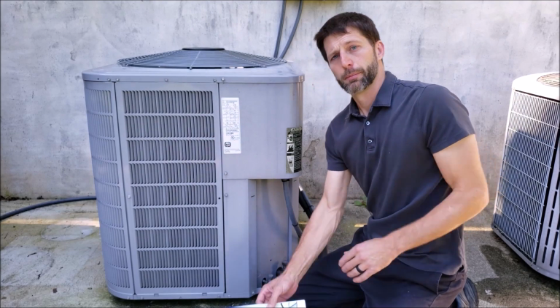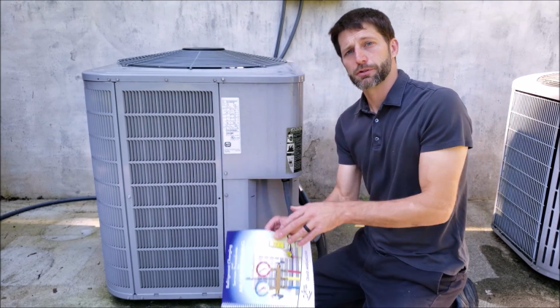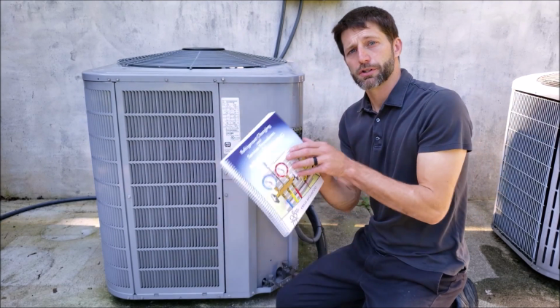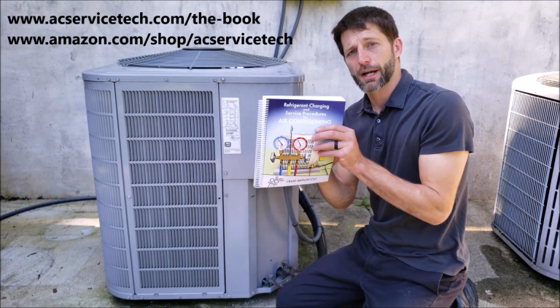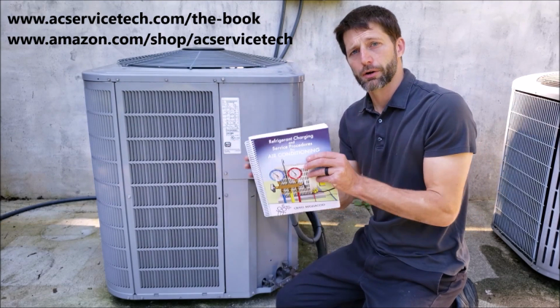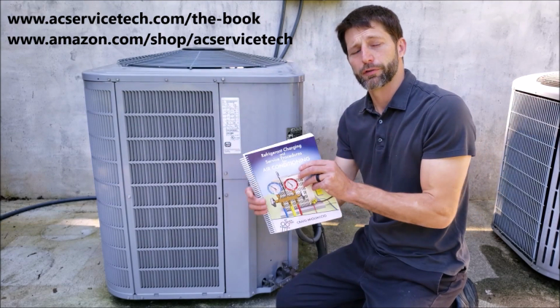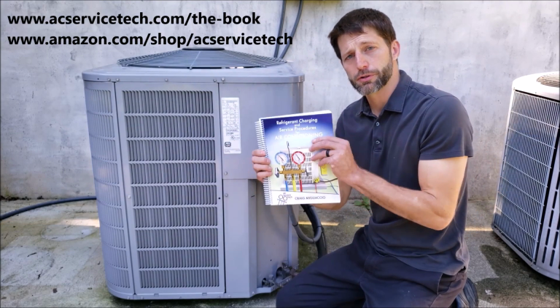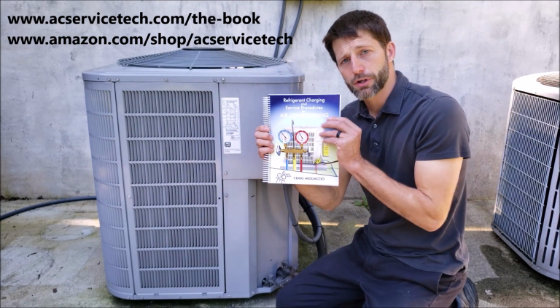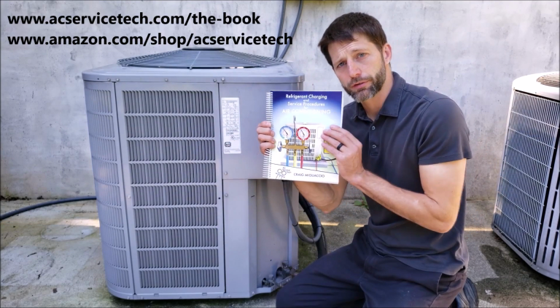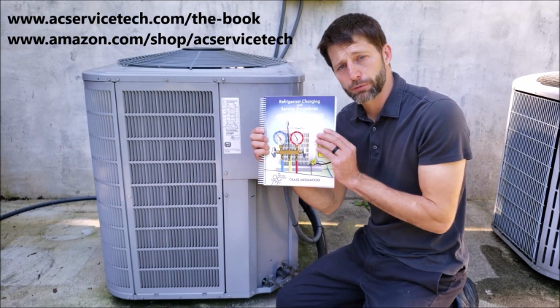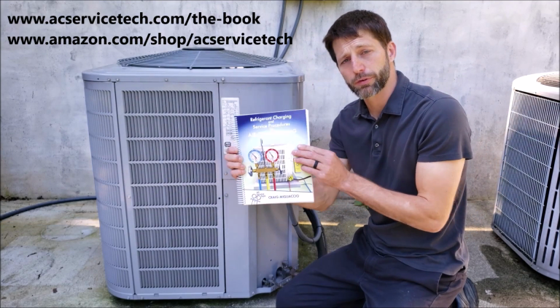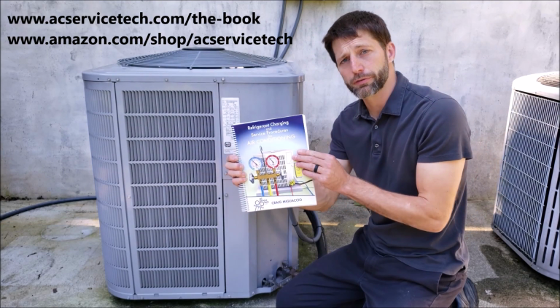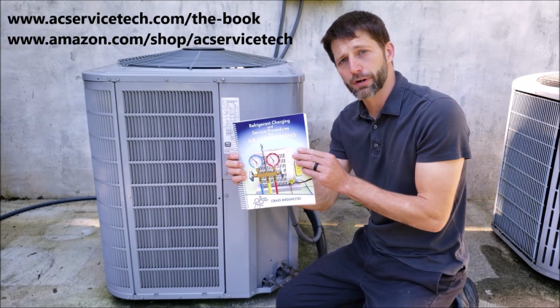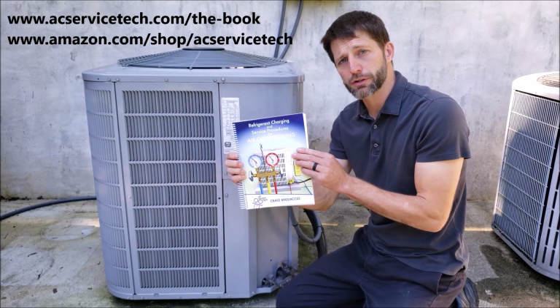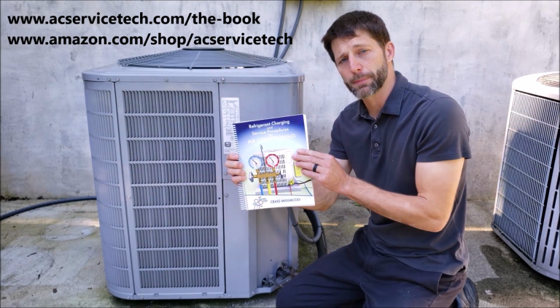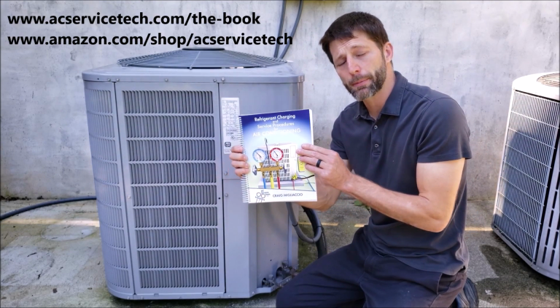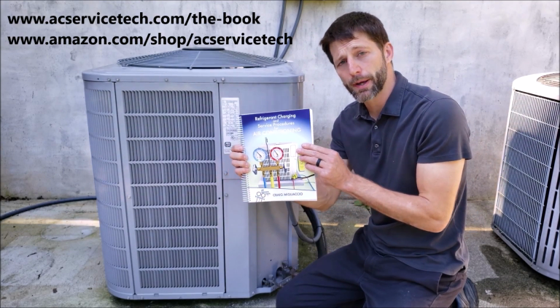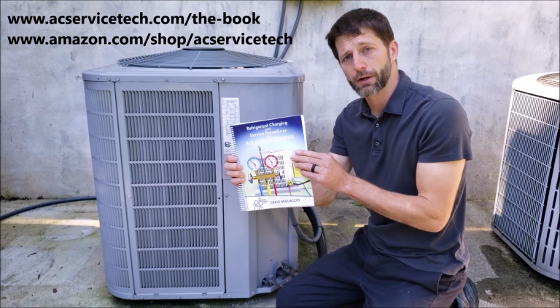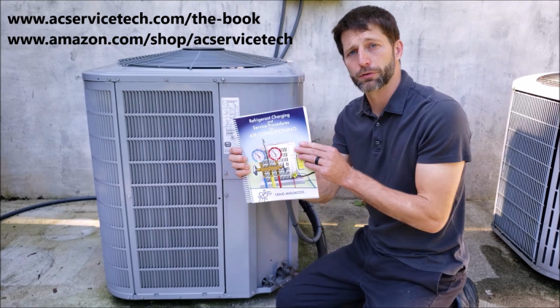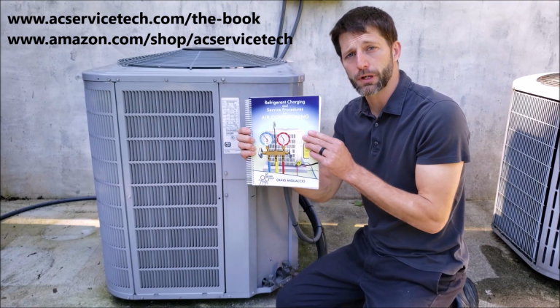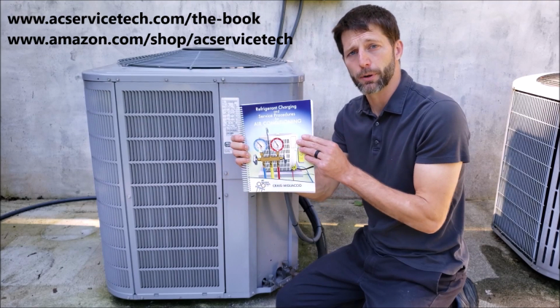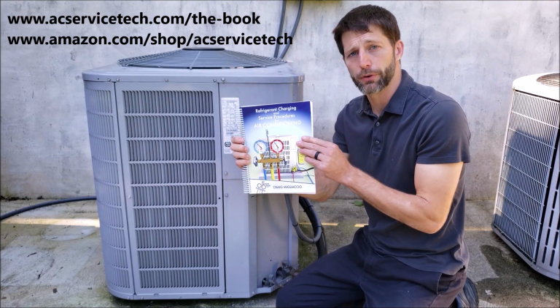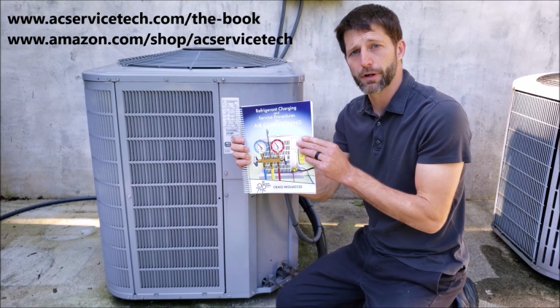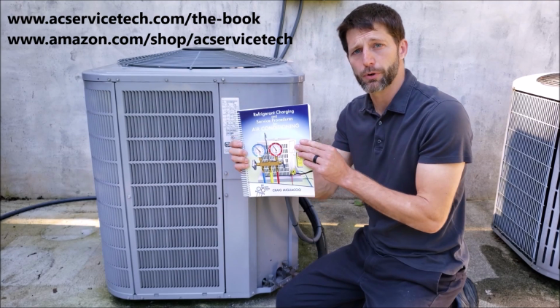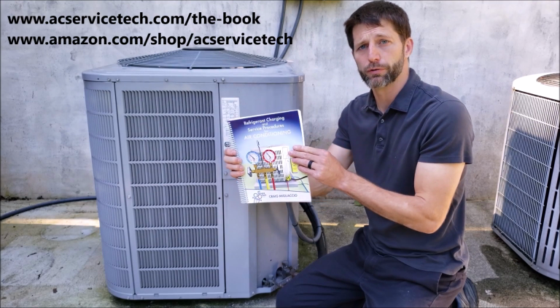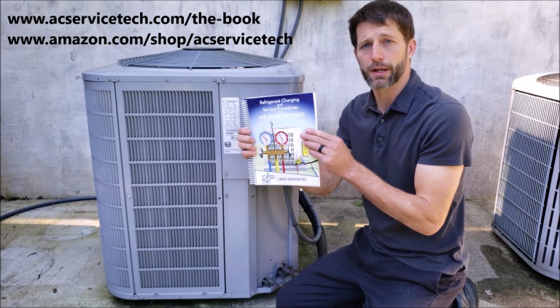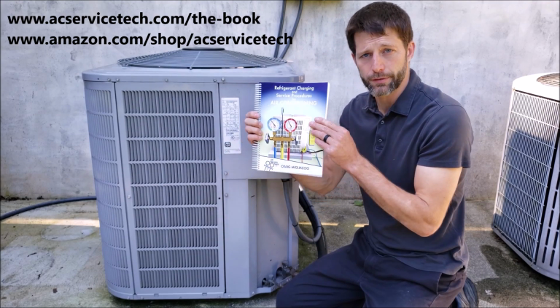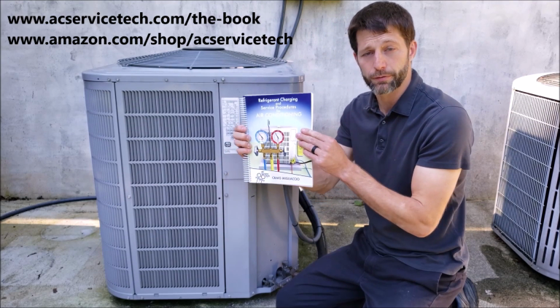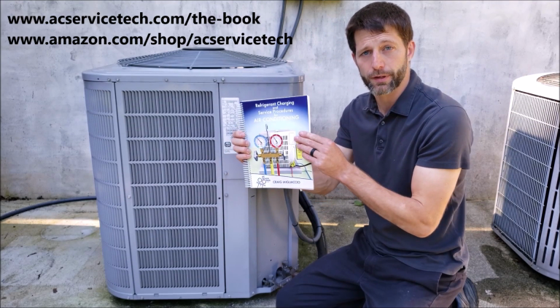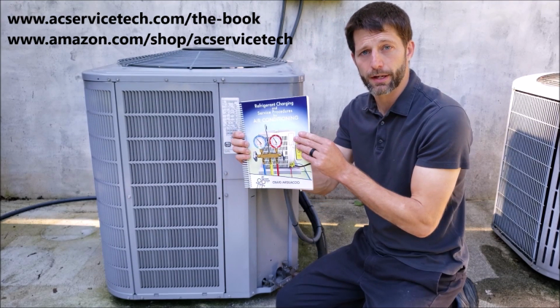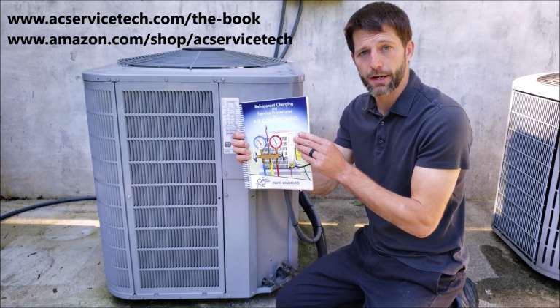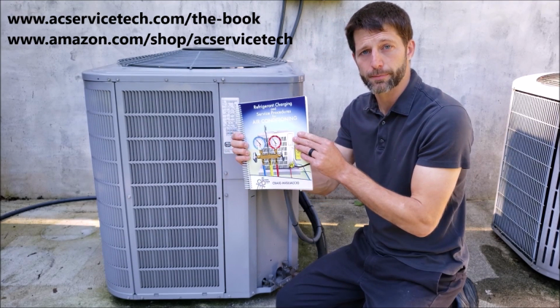Make sure to check out our refrigerant charting and service procedures for air conditioning paperback and also ebook, both available over at ACServiceTech.com.